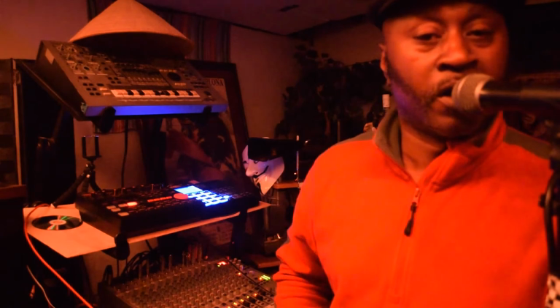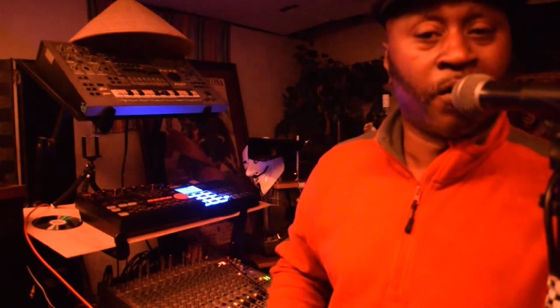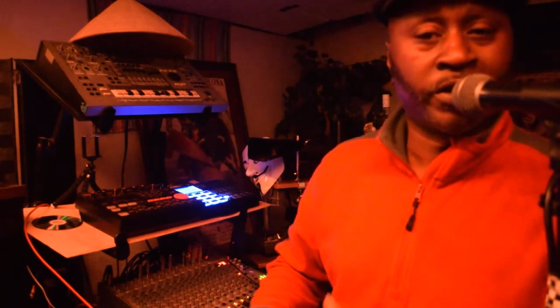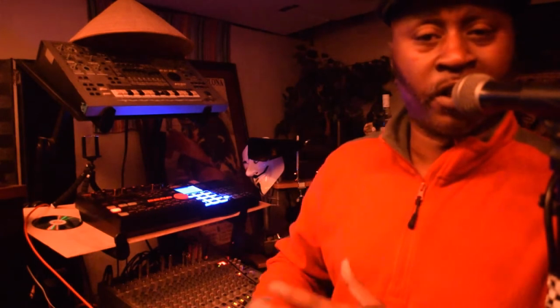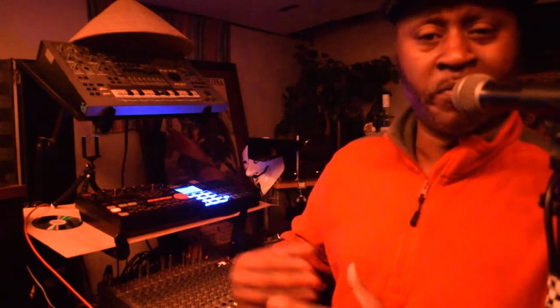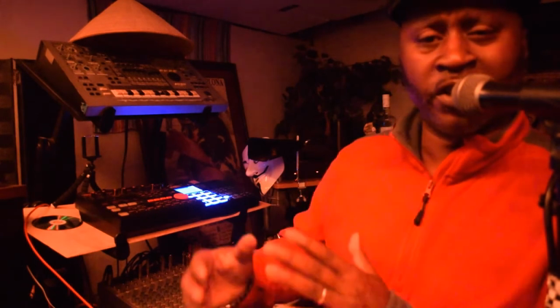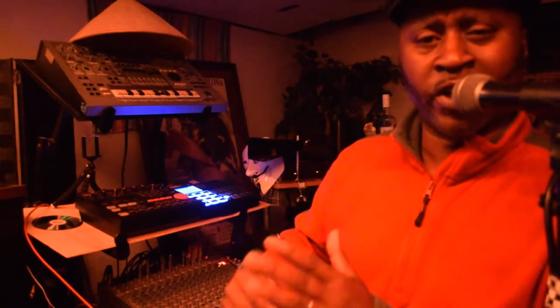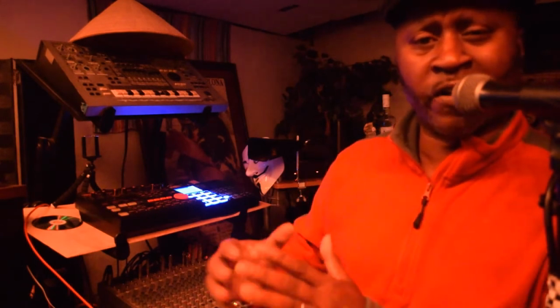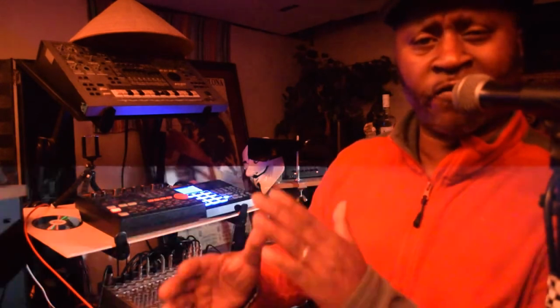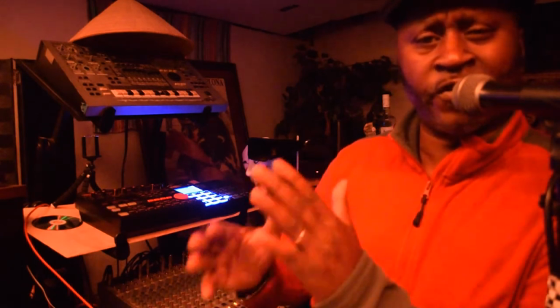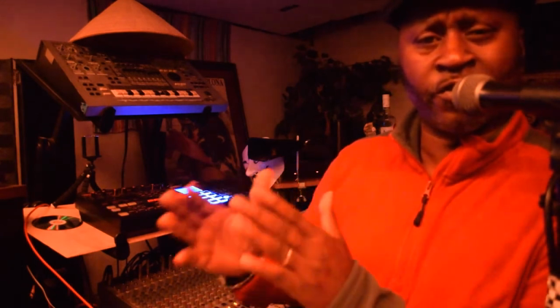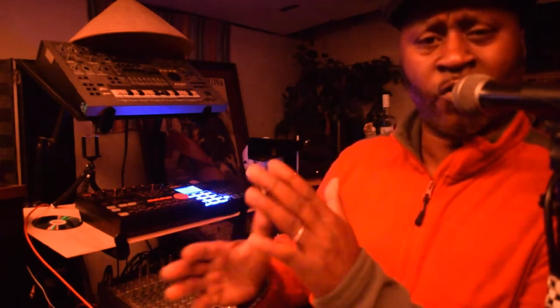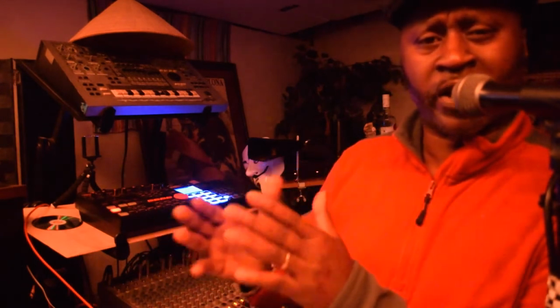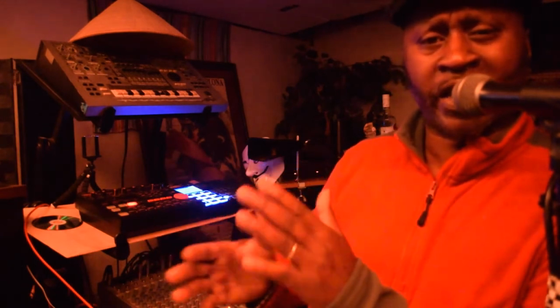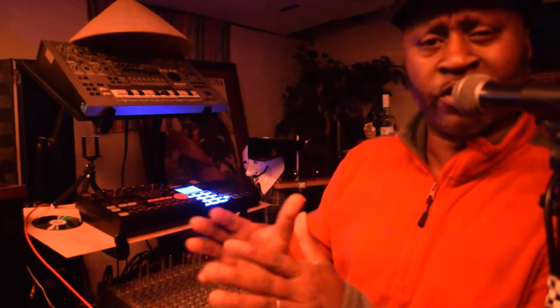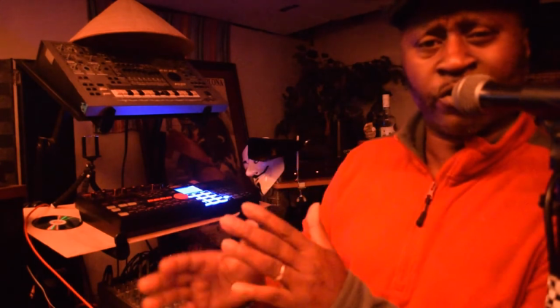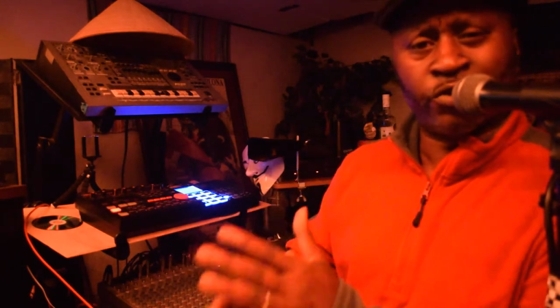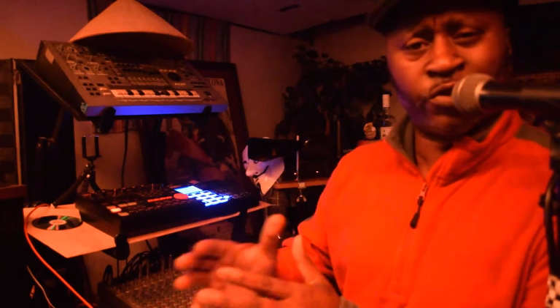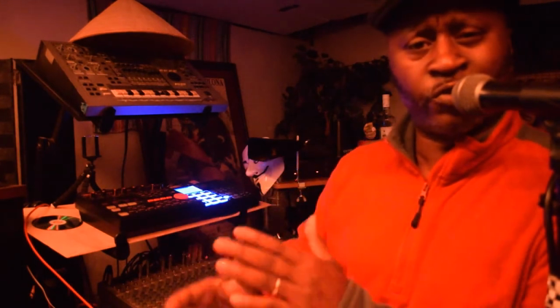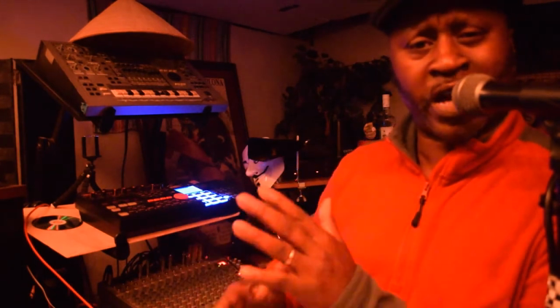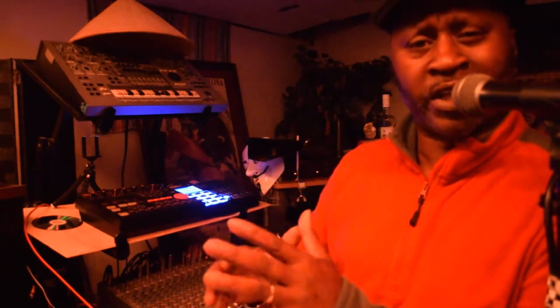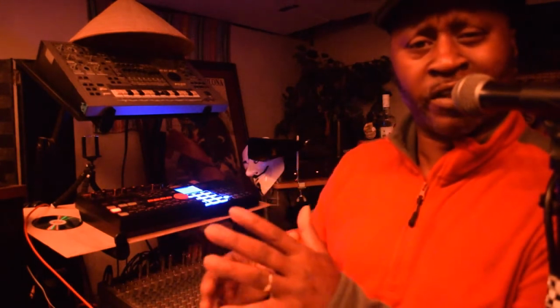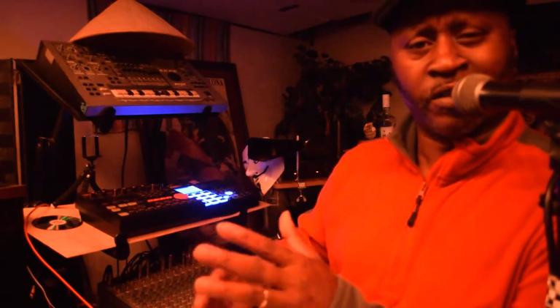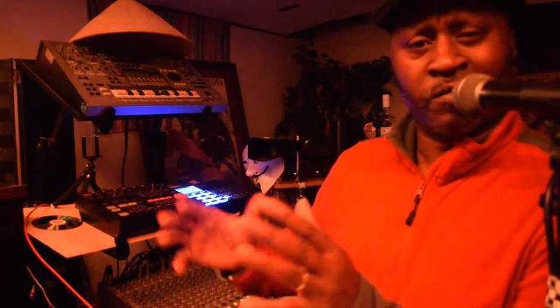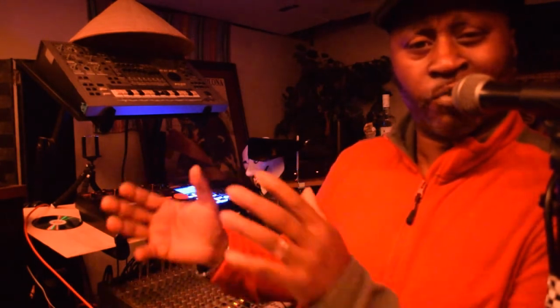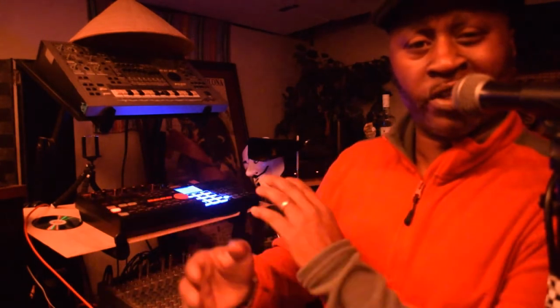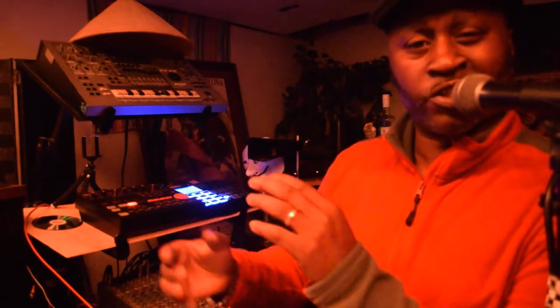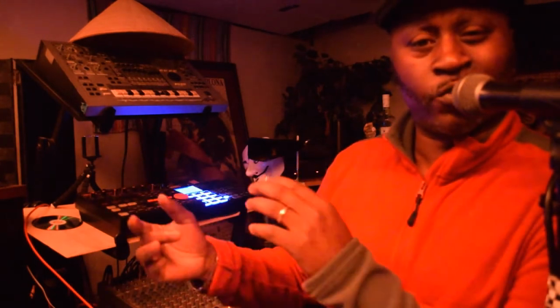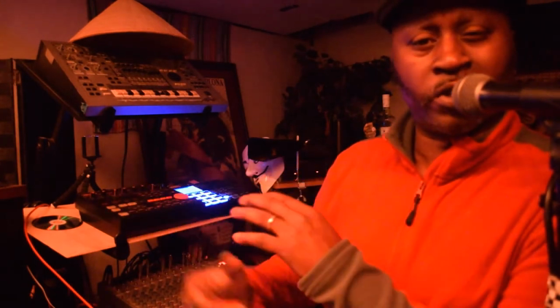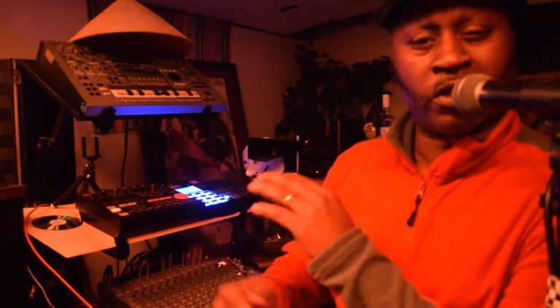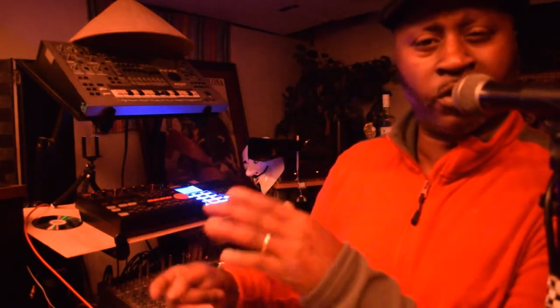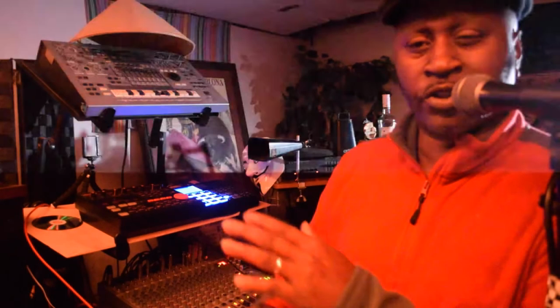All right y'all, let me try to figure out what I can do to kind of bring this to a conclusion.